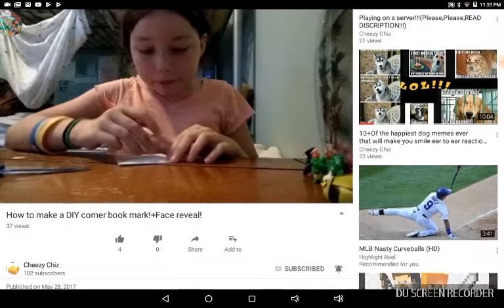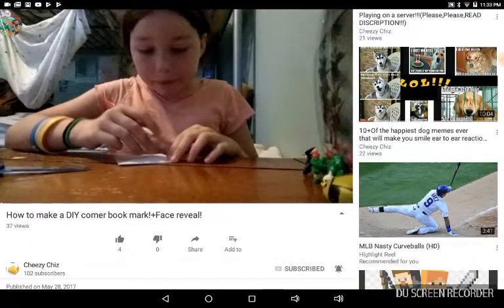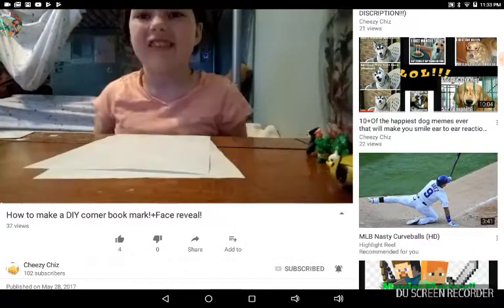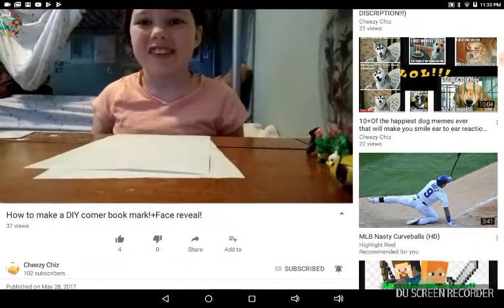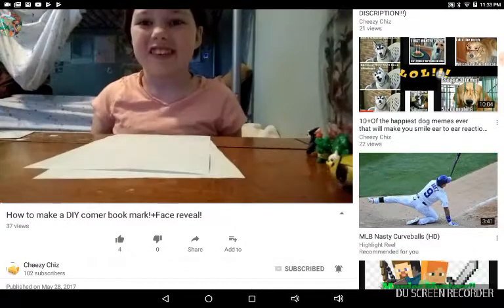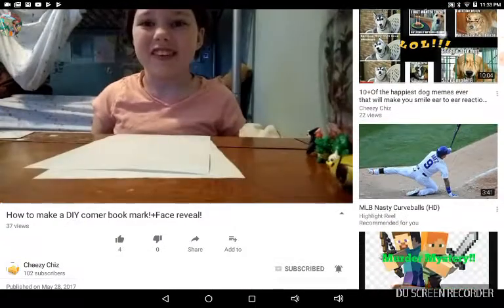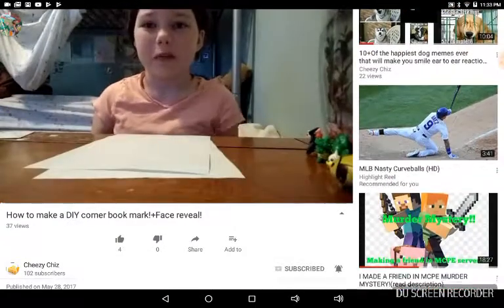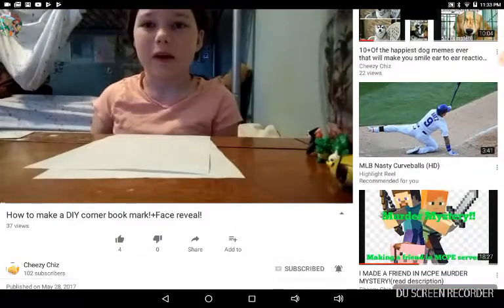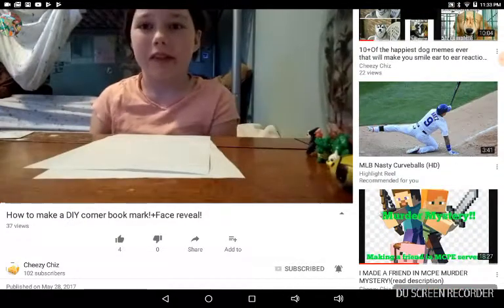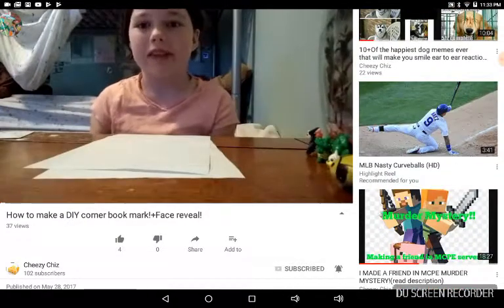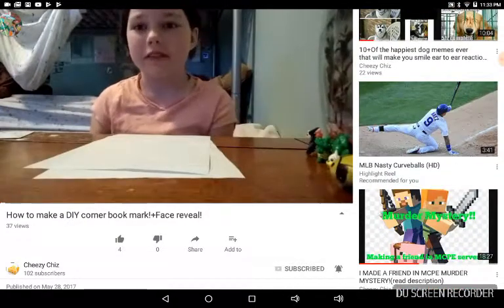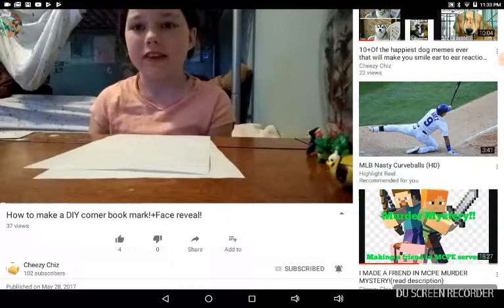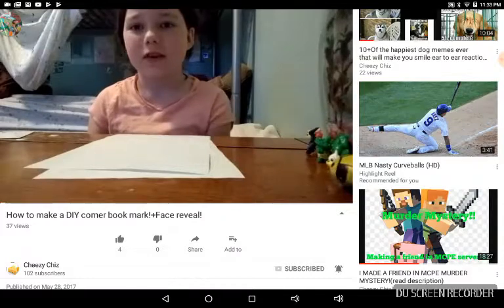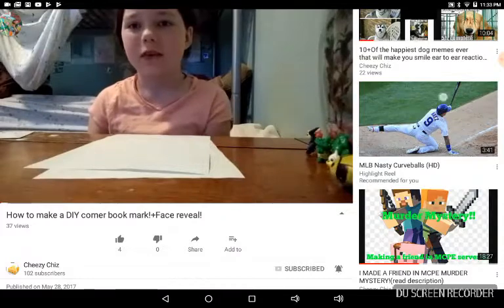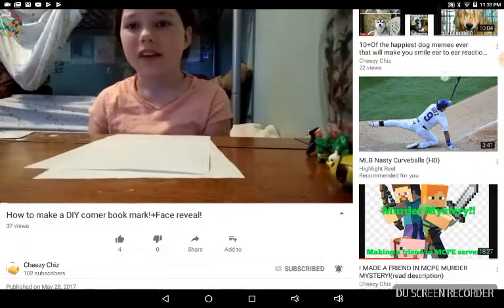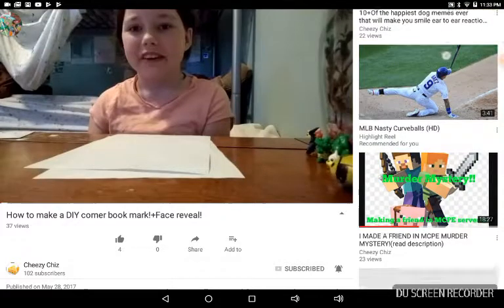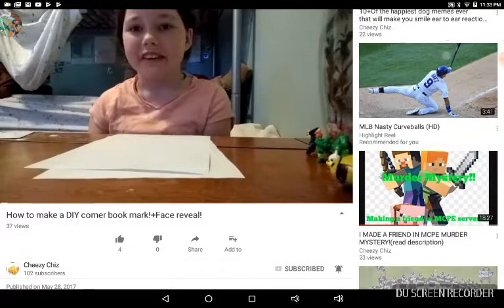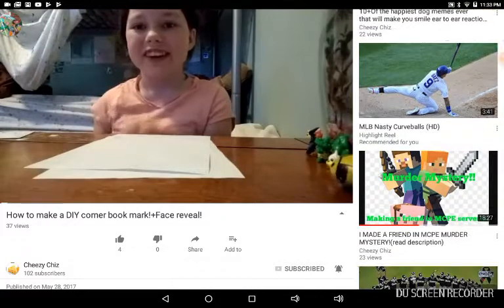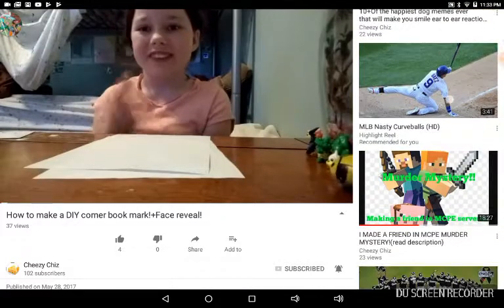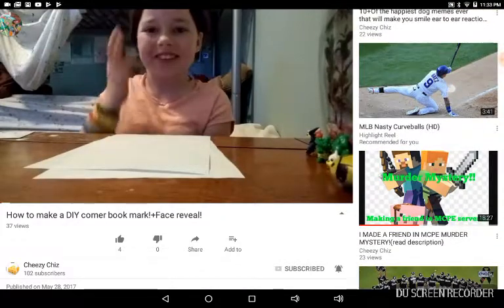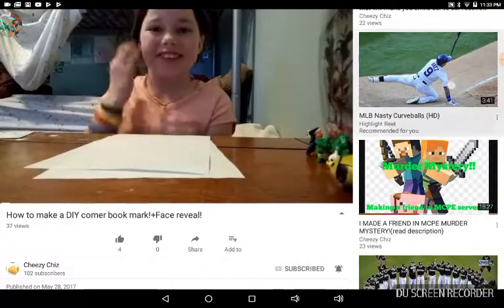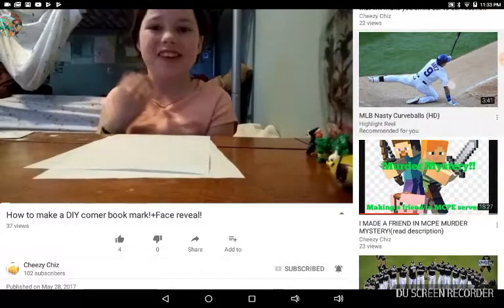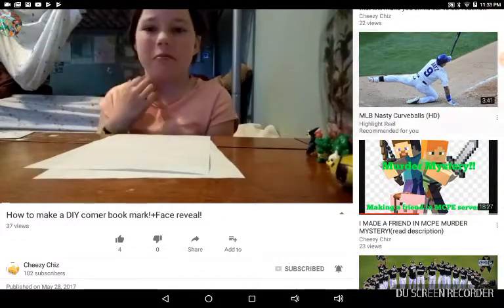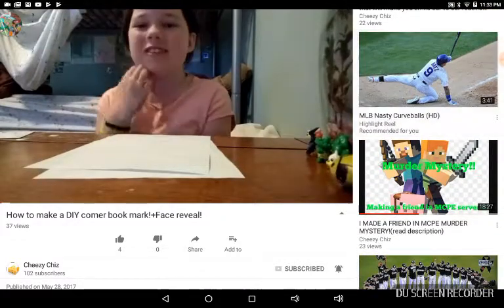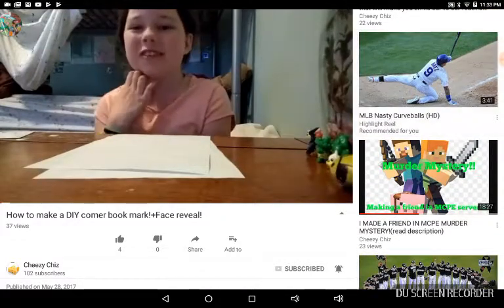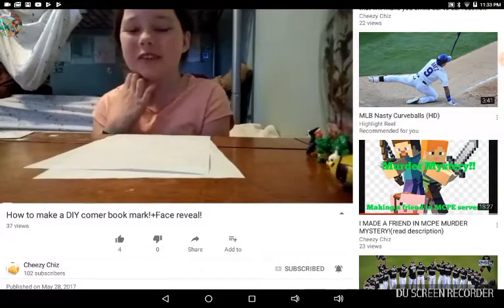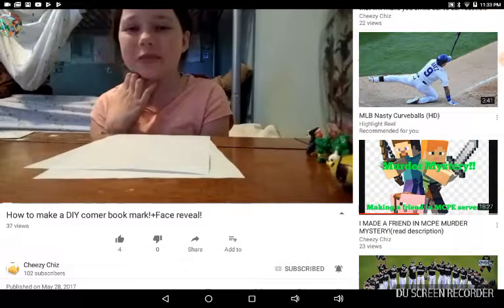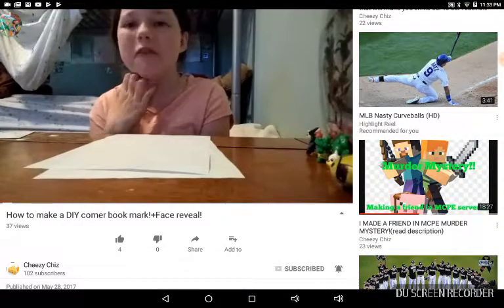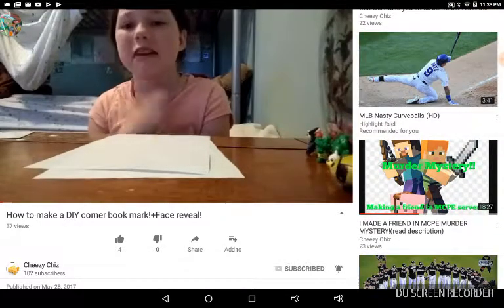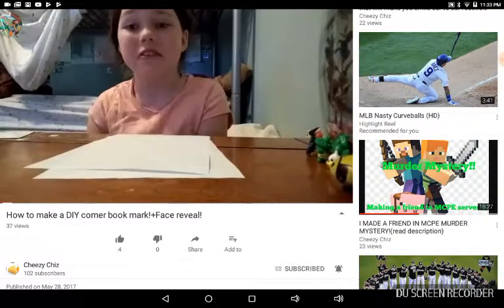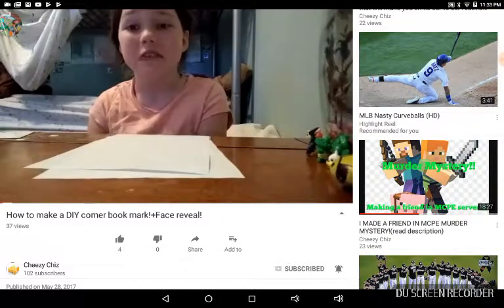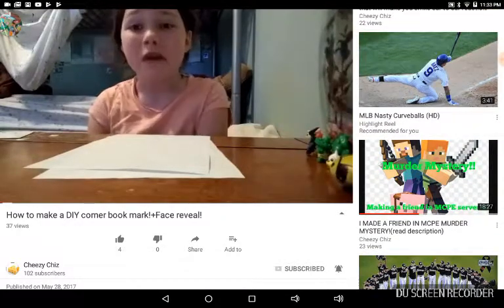Guys, it's Cheesy Chees here back with another video. And today, as you can see, I'm actually showing my face.